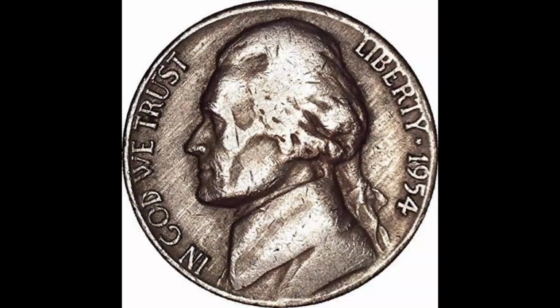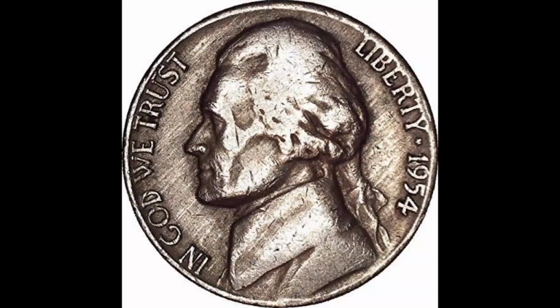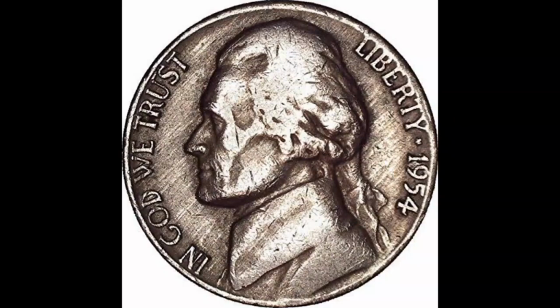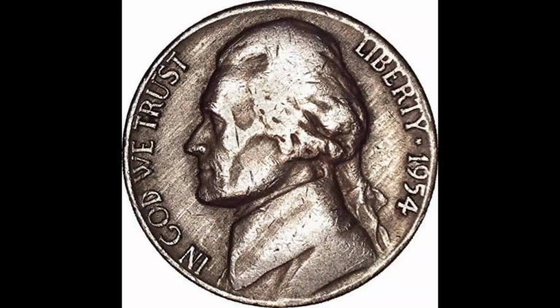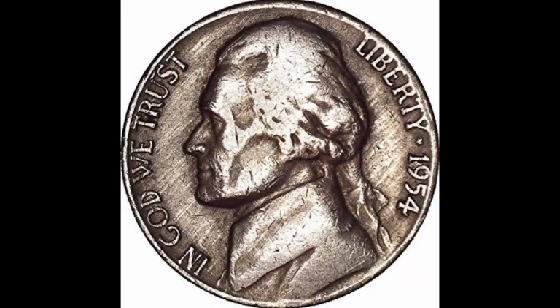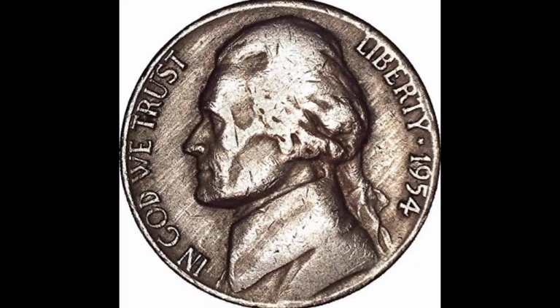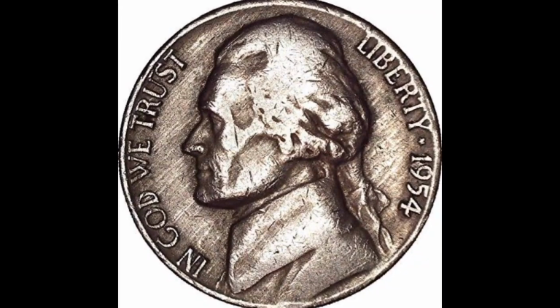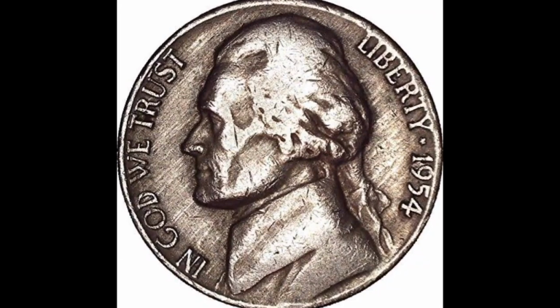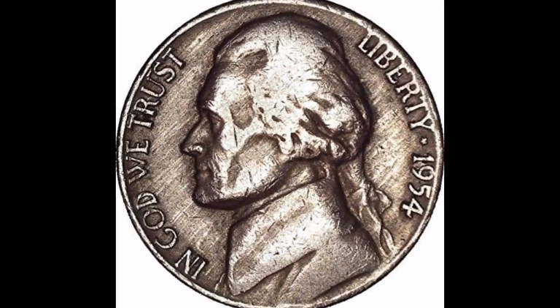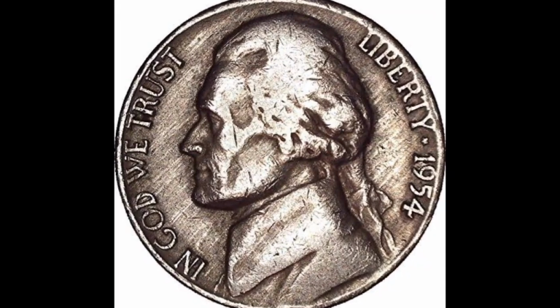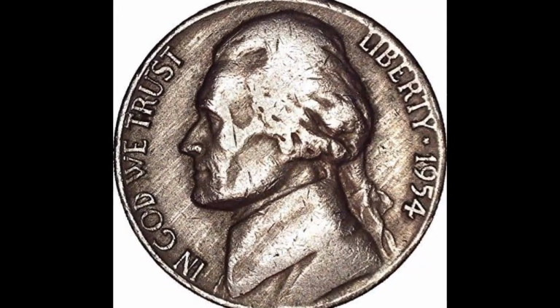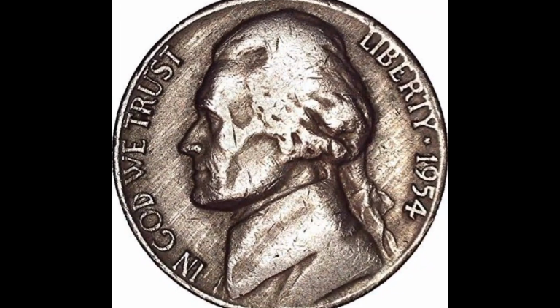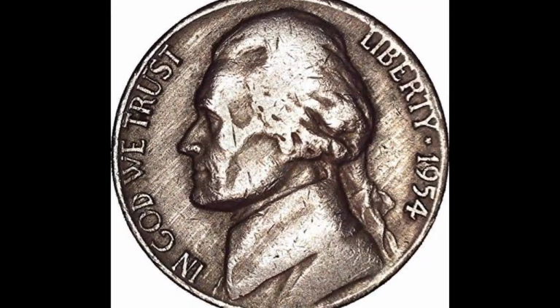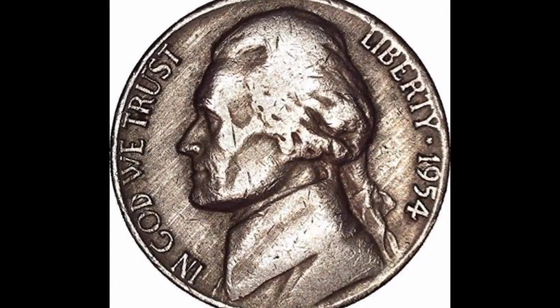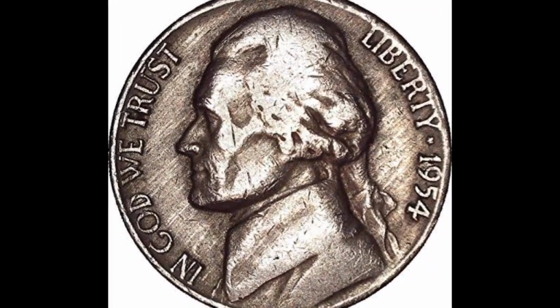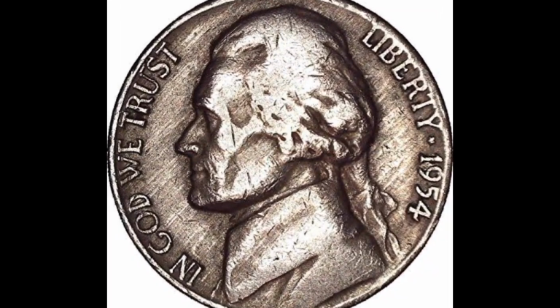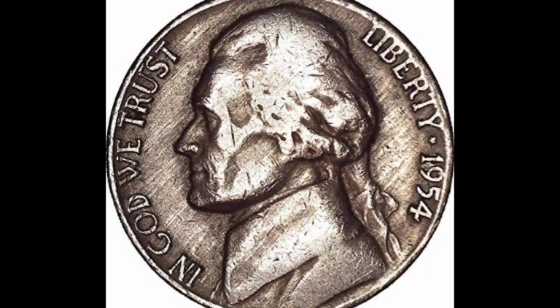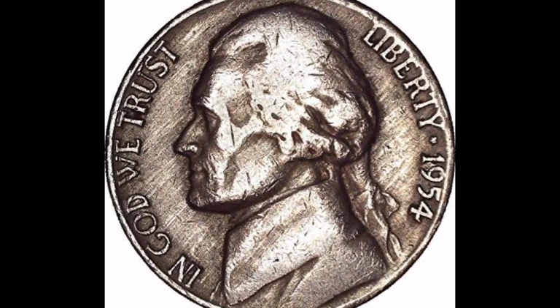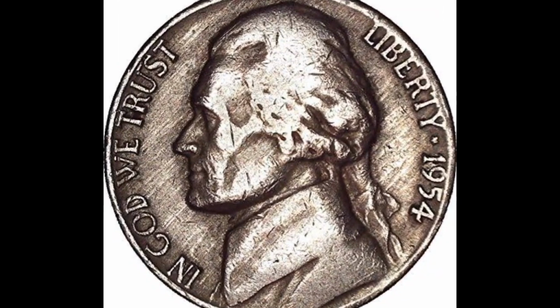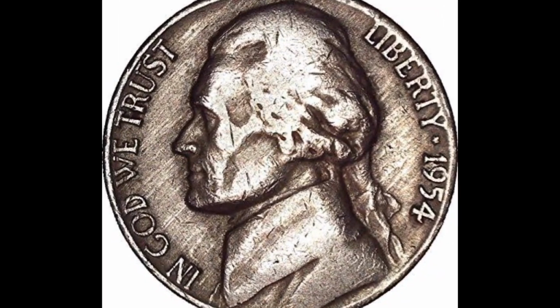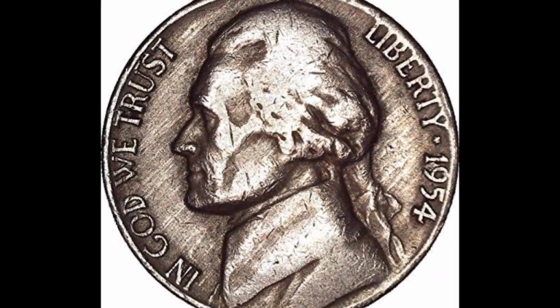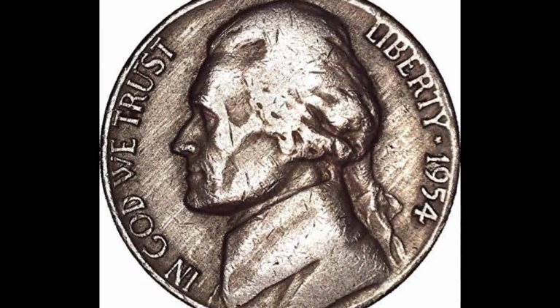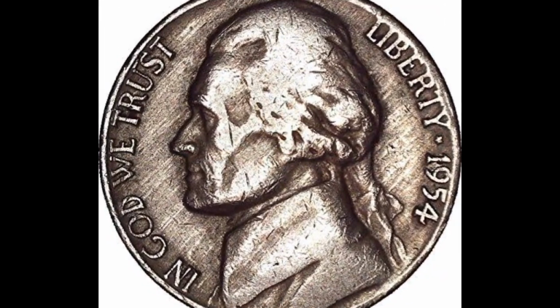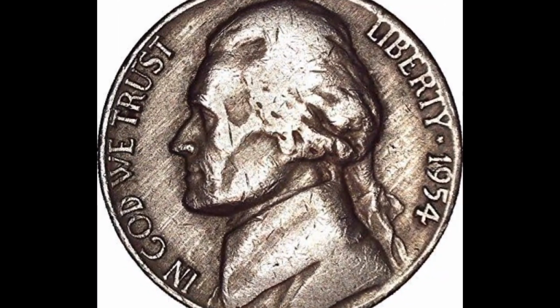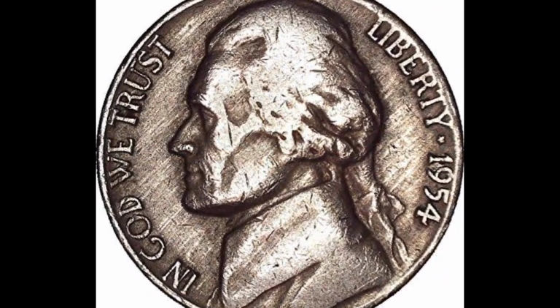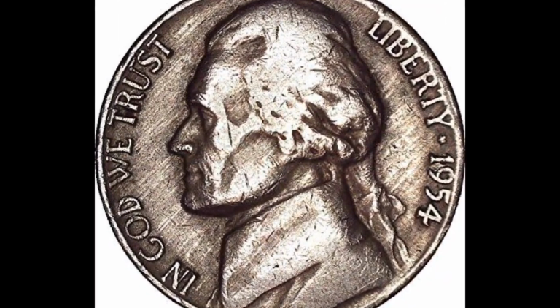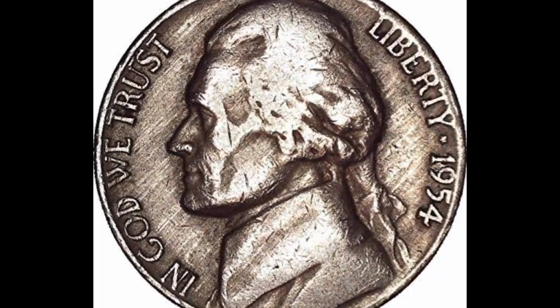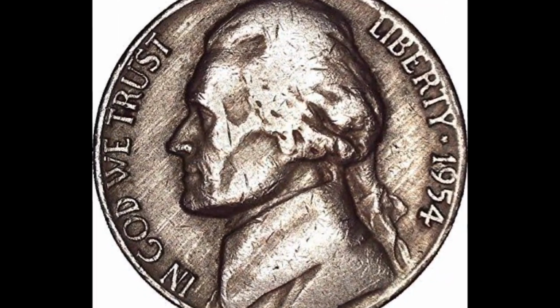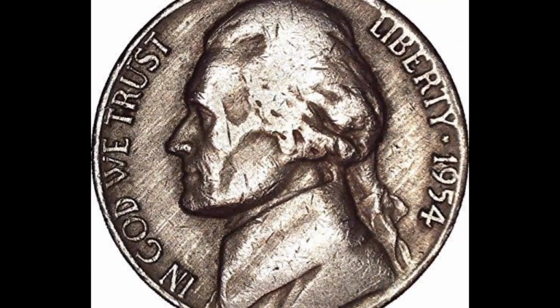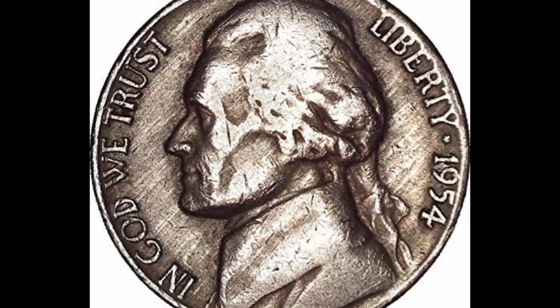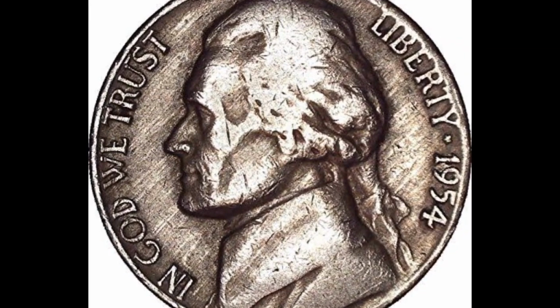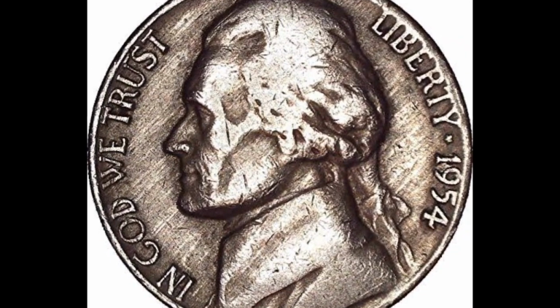Dear viewers, good day. In this episode, I'm going to discuss the 1954 Jefferson Nickel.